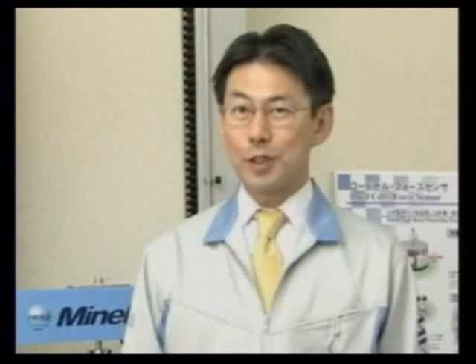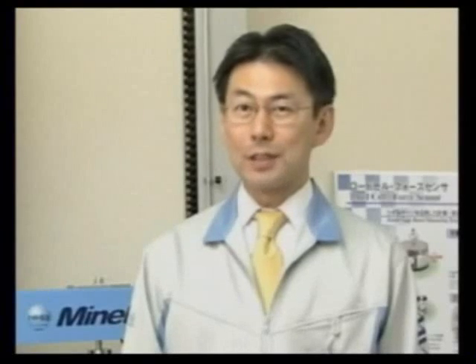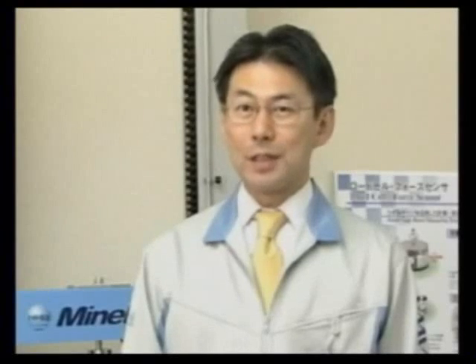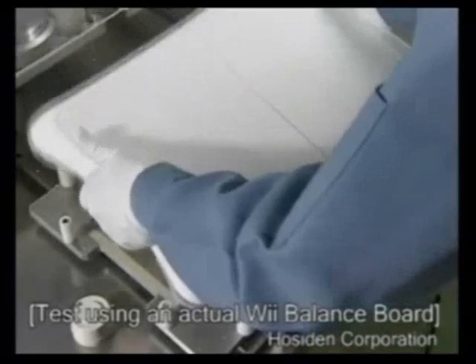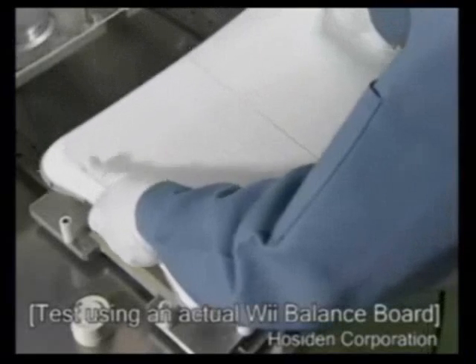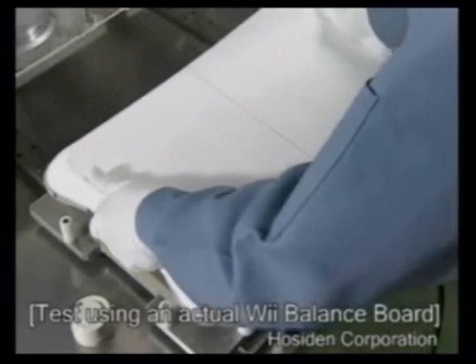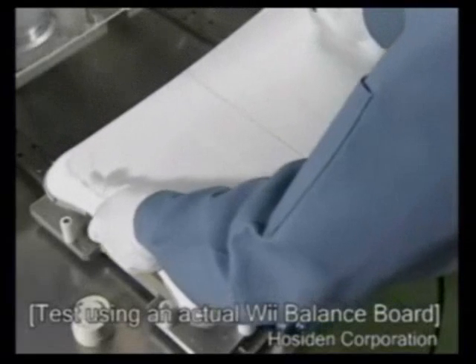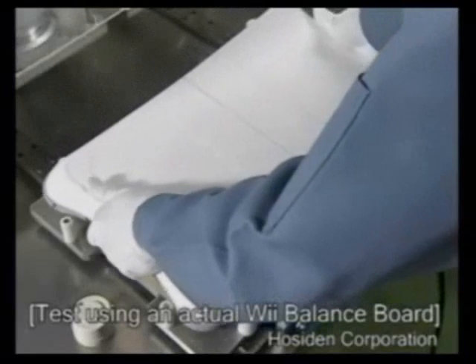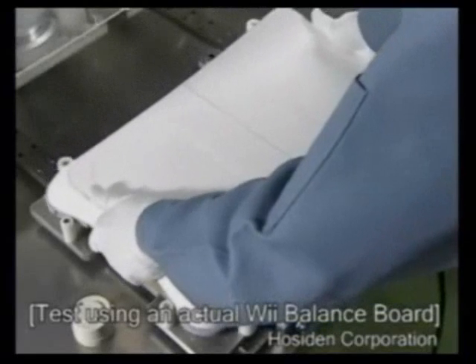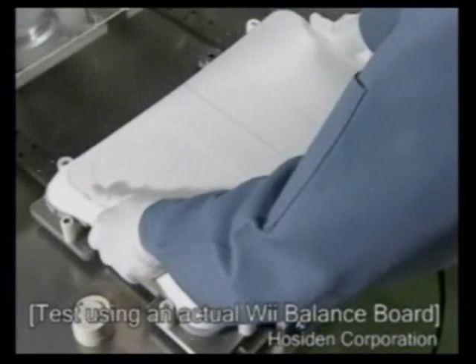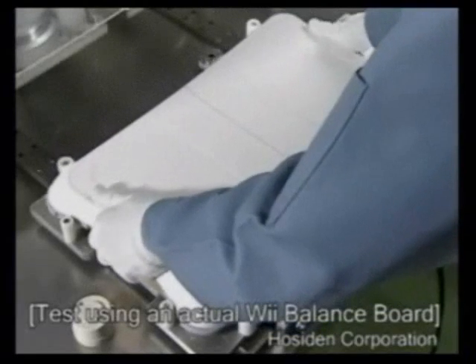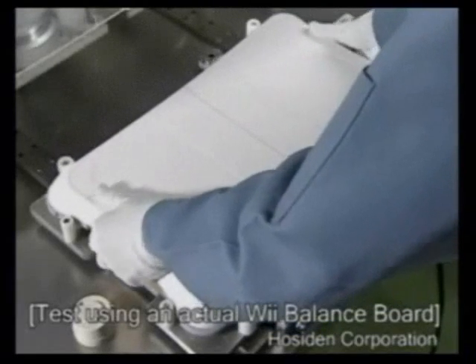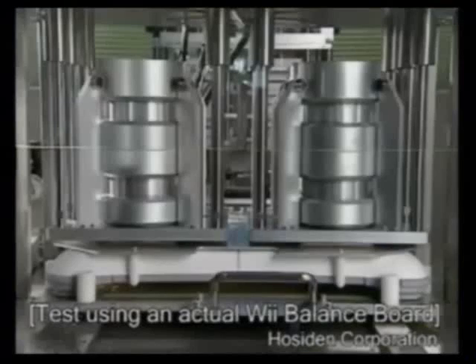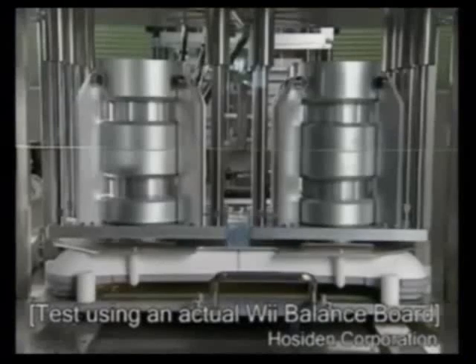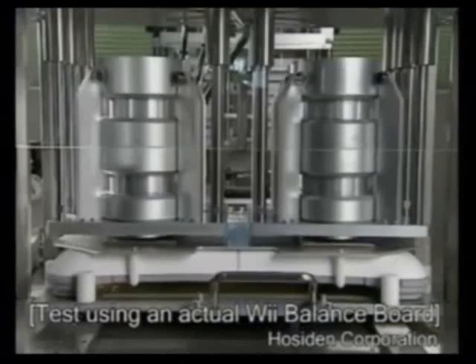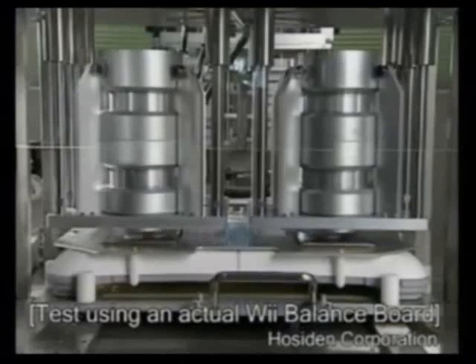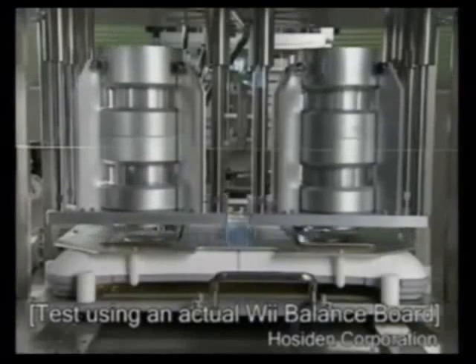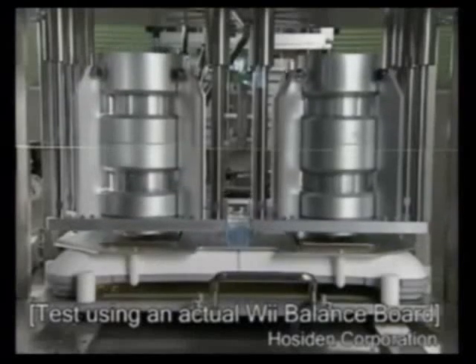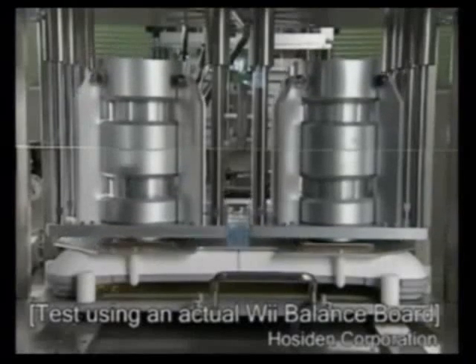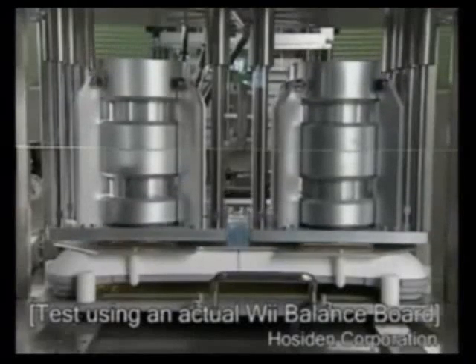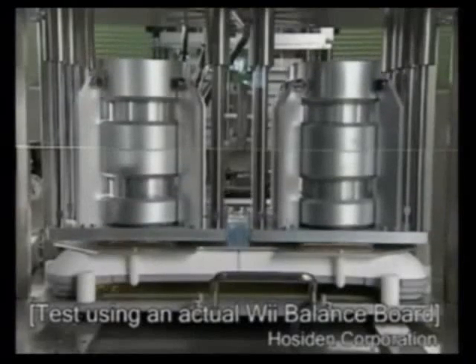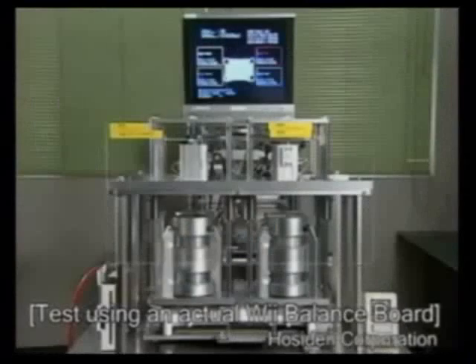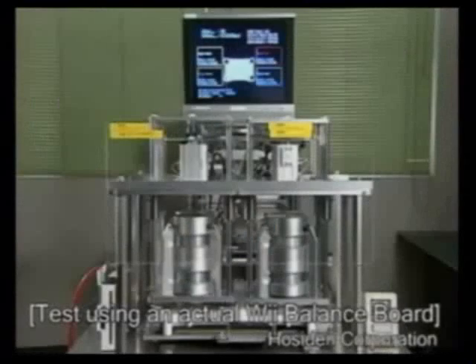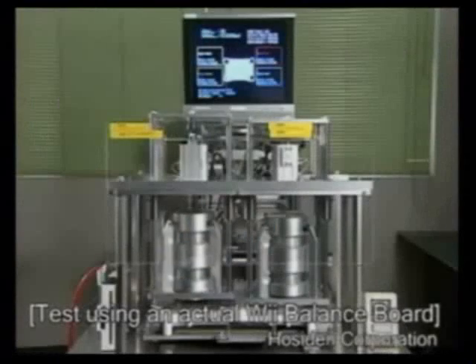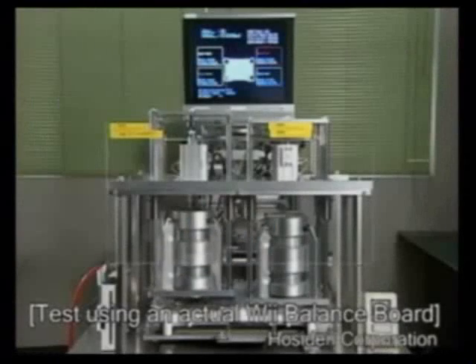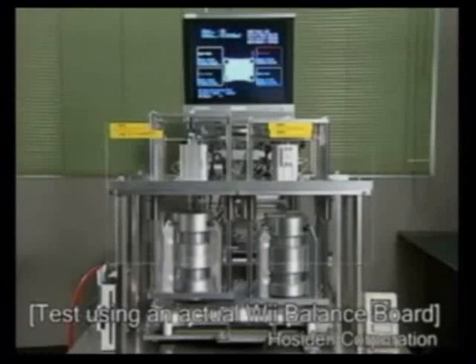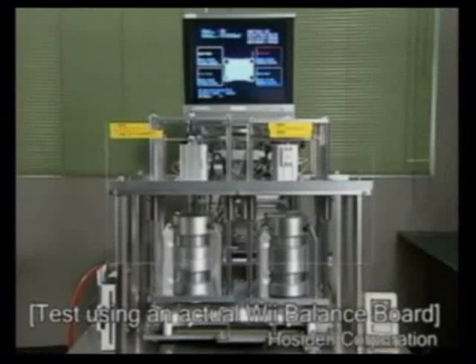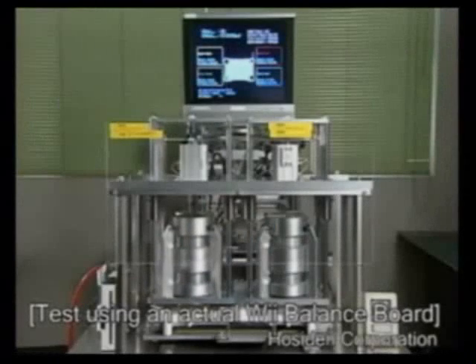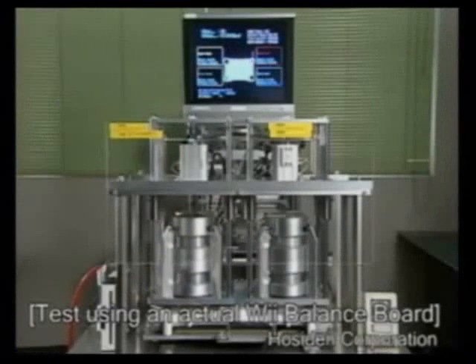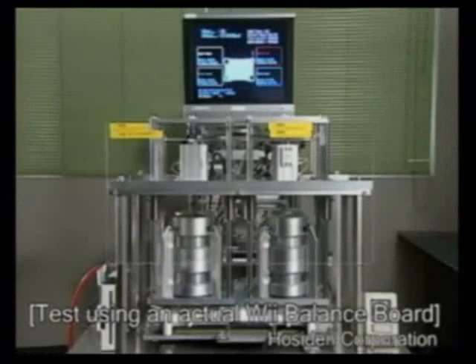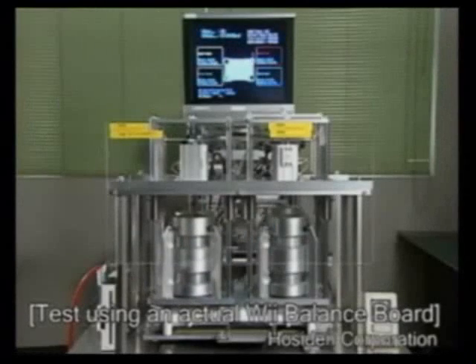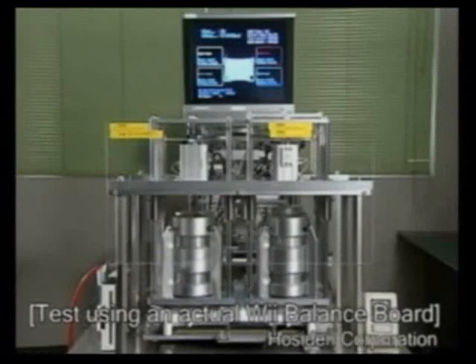So that is how the strain gauge force sensor is used to measure your weight and detect your center of balance.